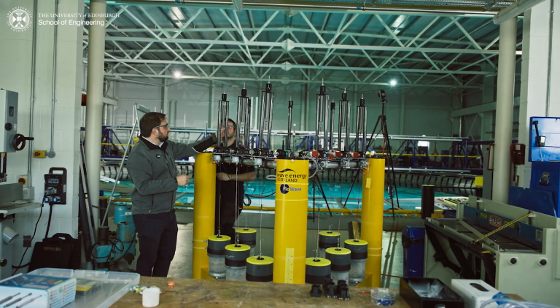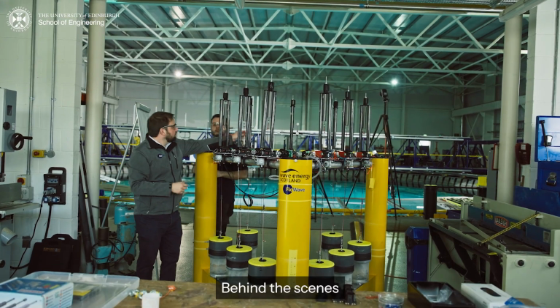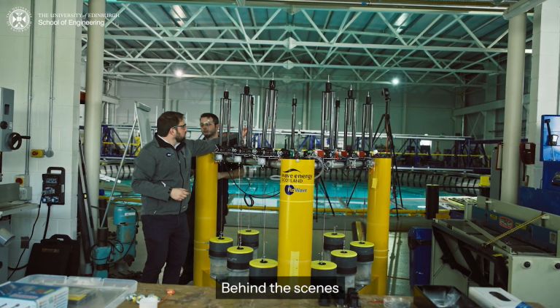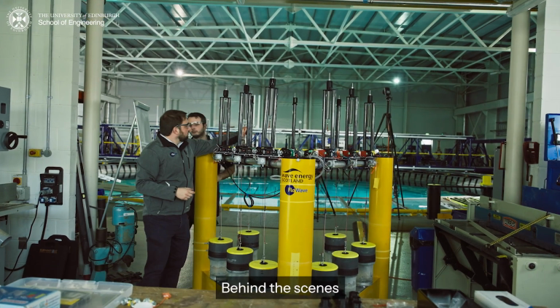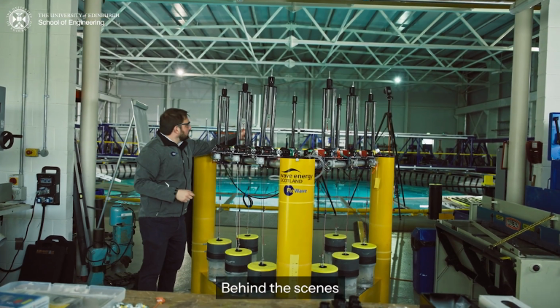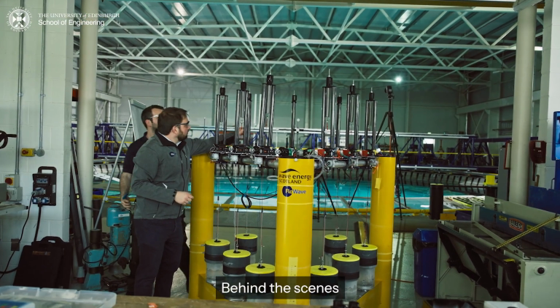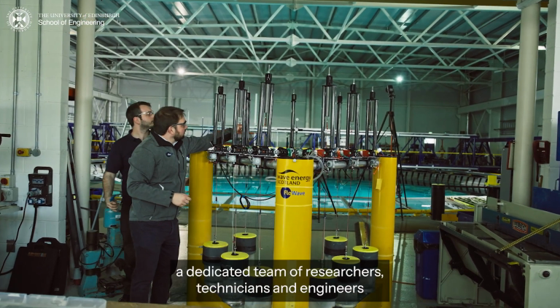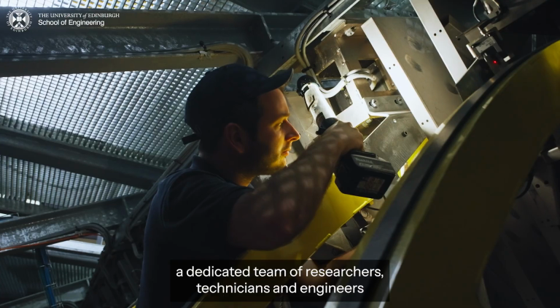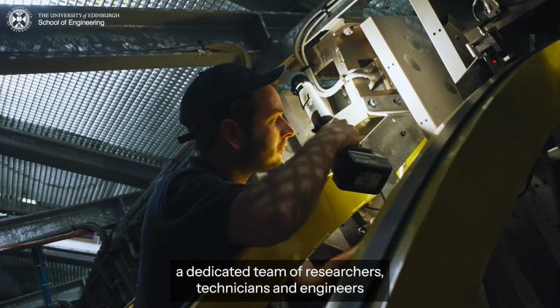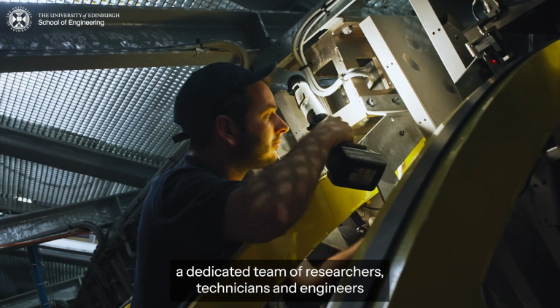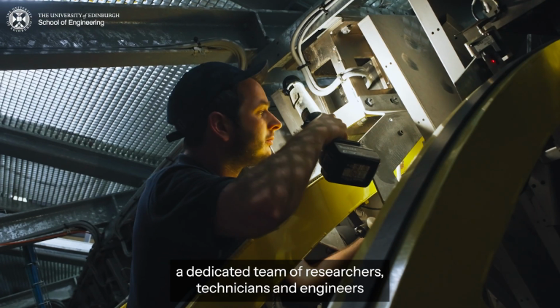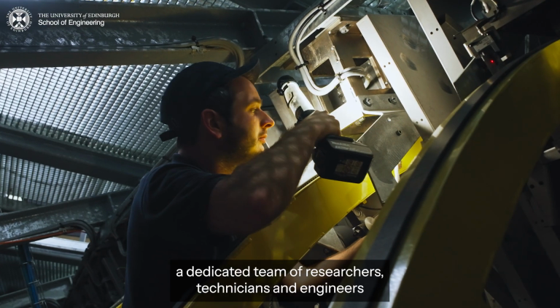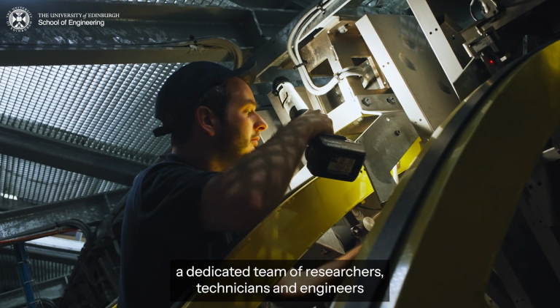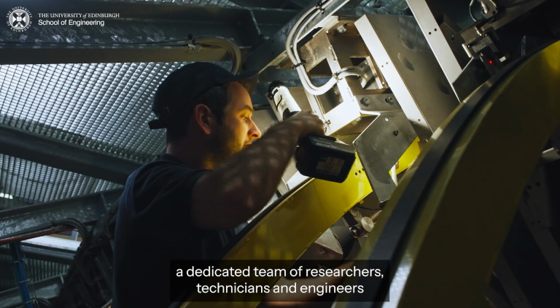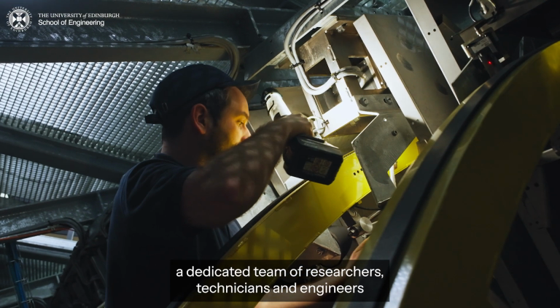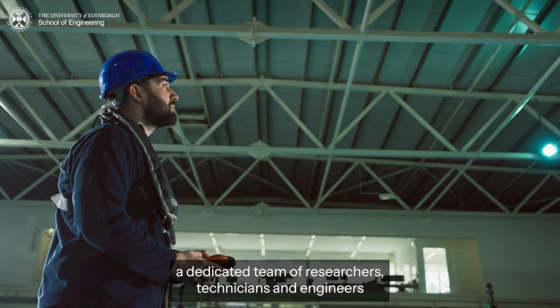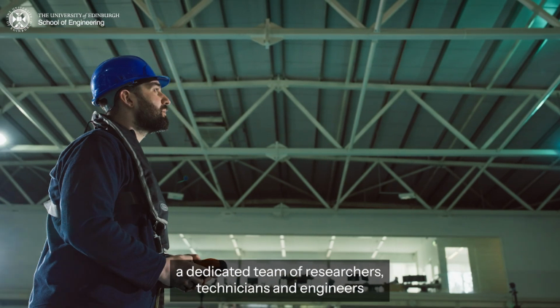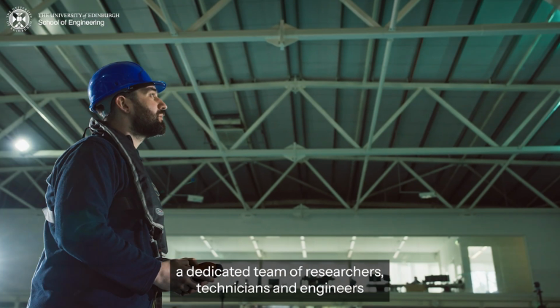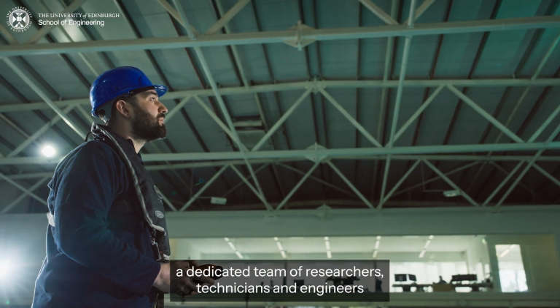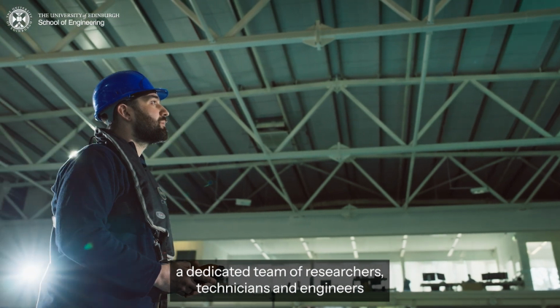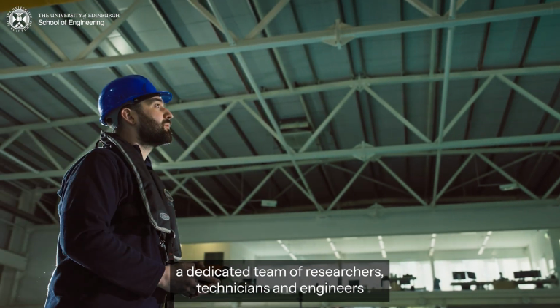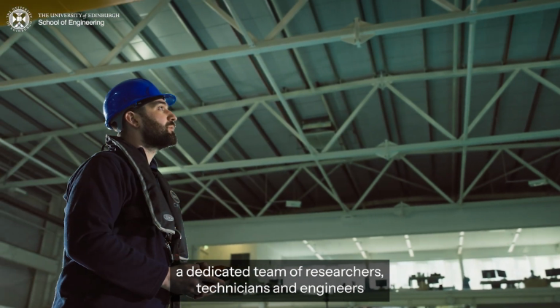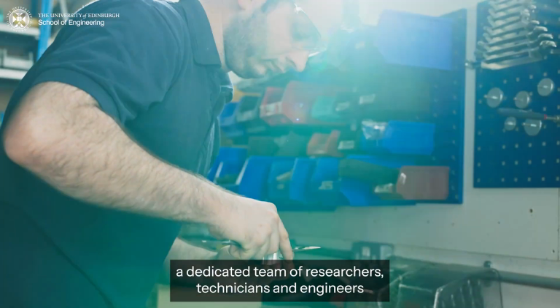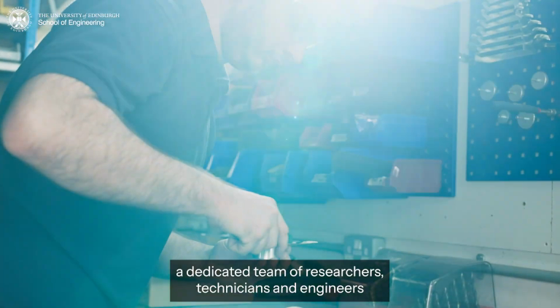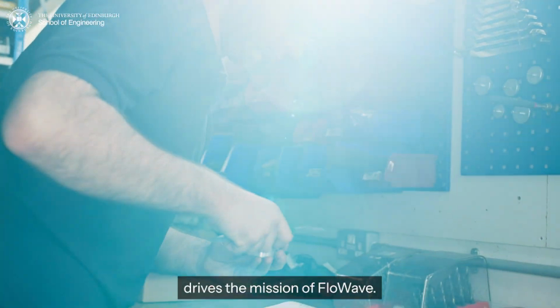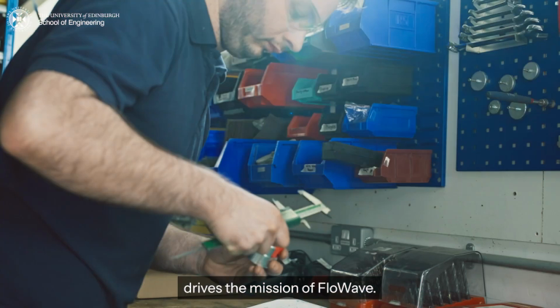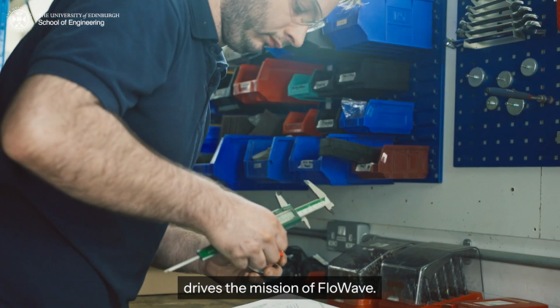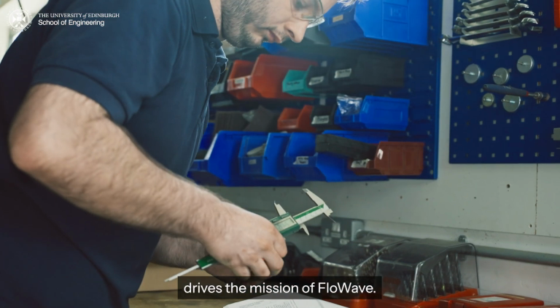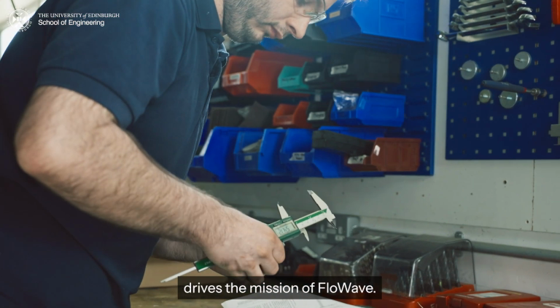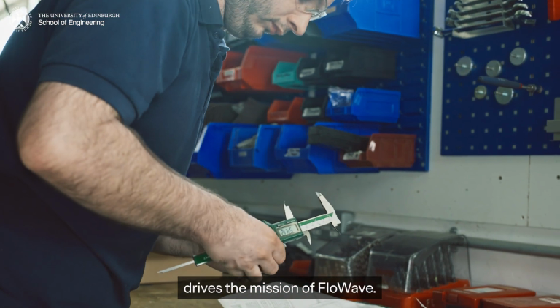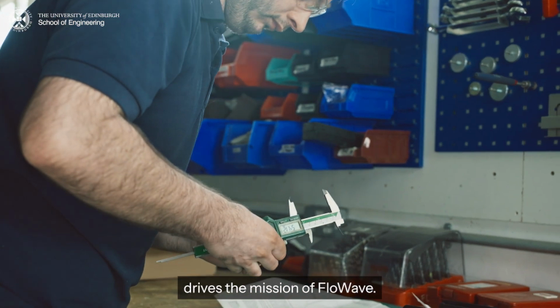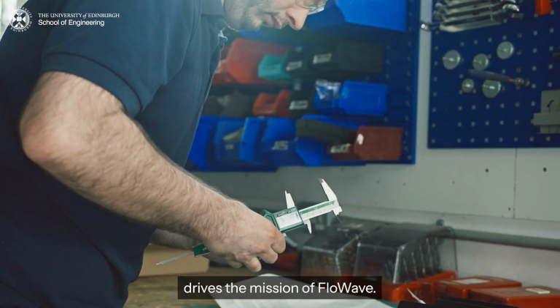Behind the scenes, a dedicated team of researchers, technicians, and engineers drives the mission of Flowwave.